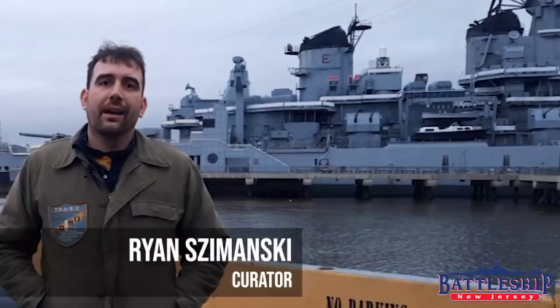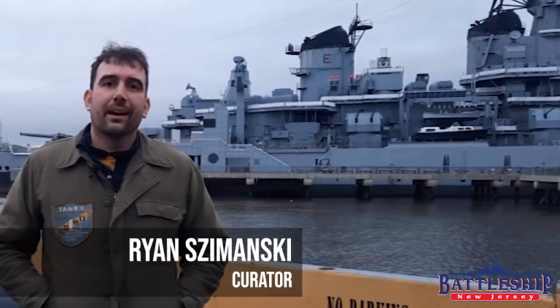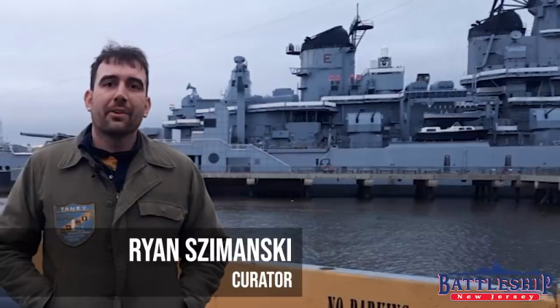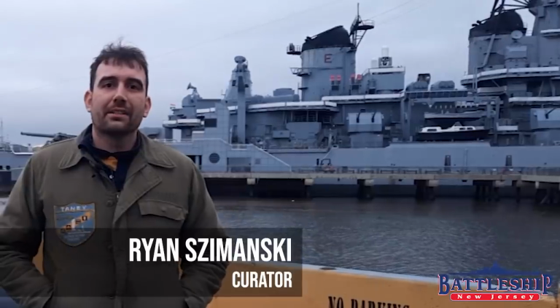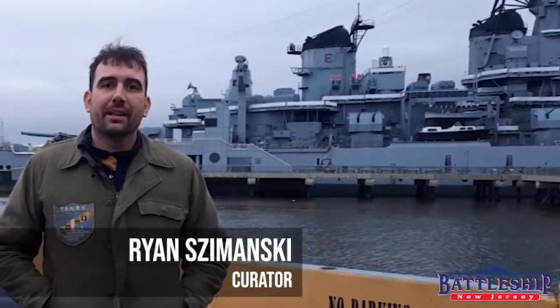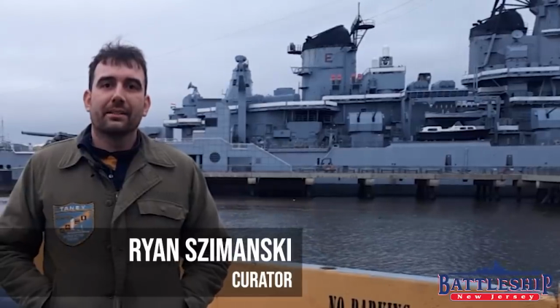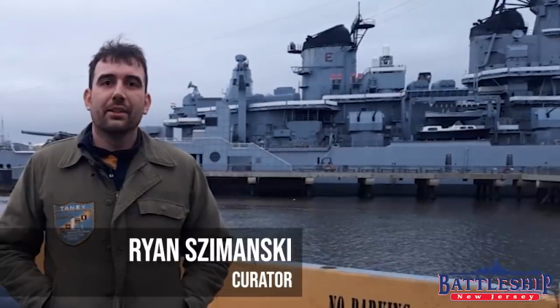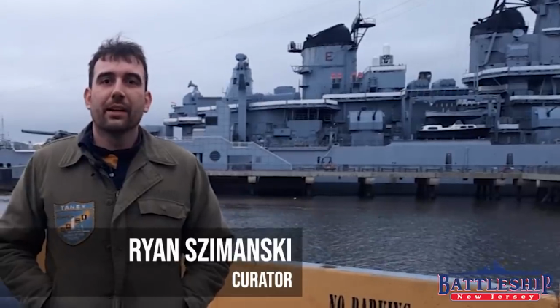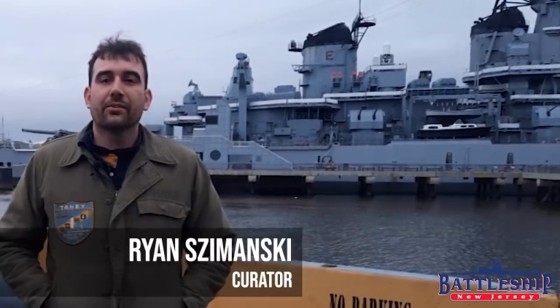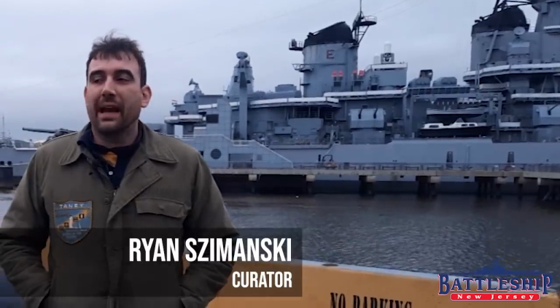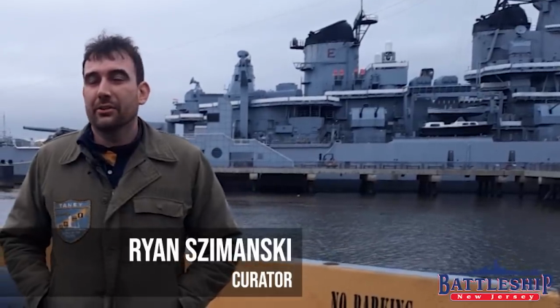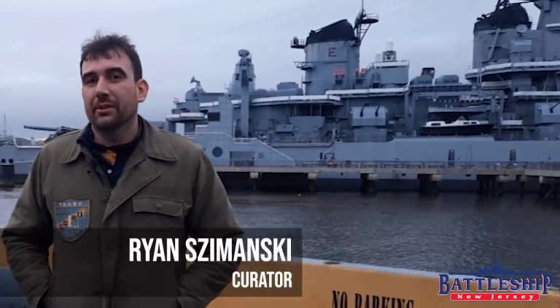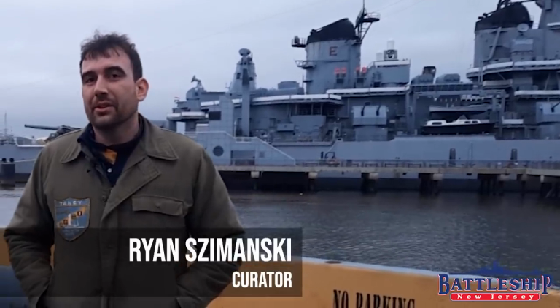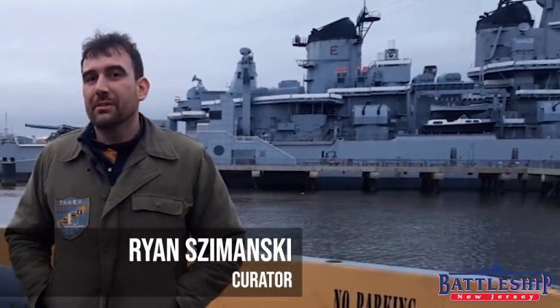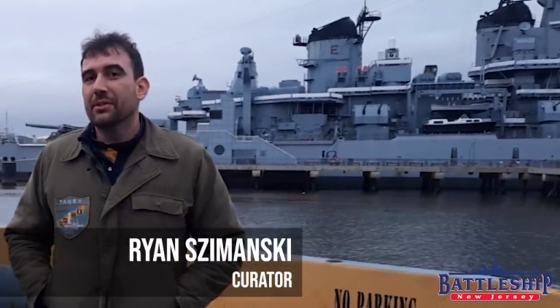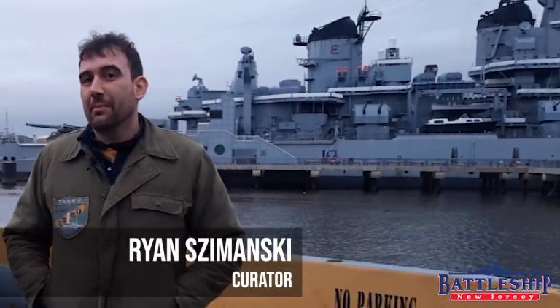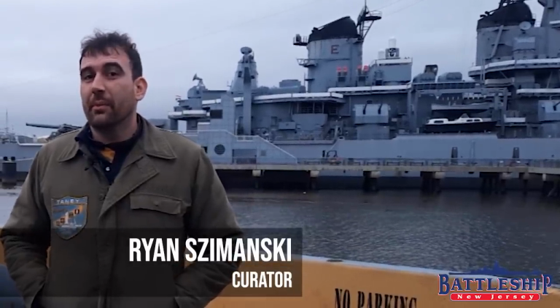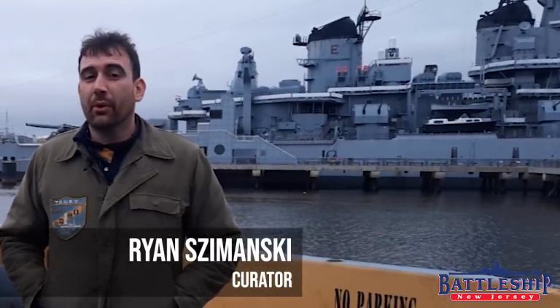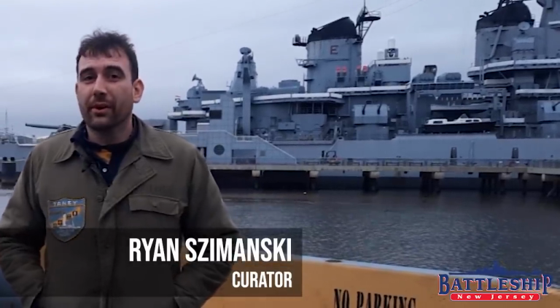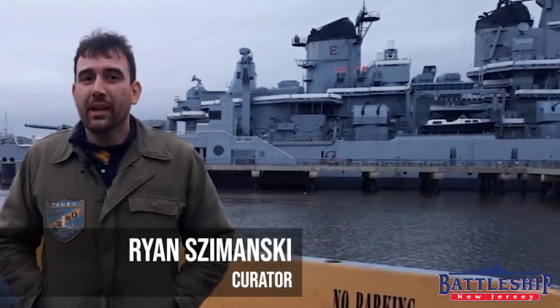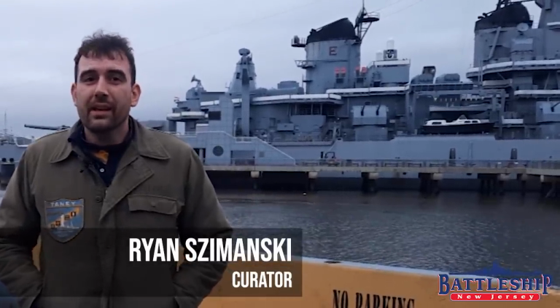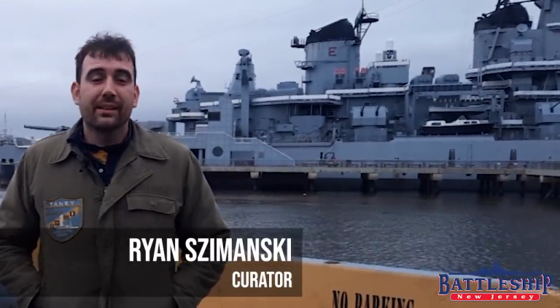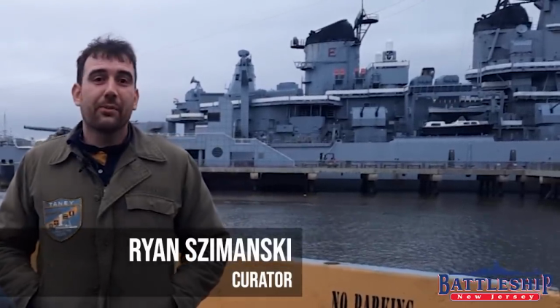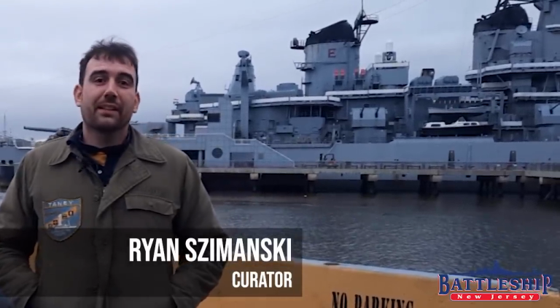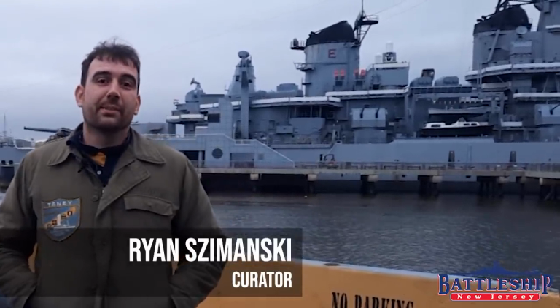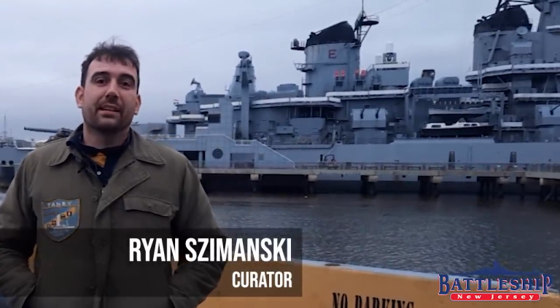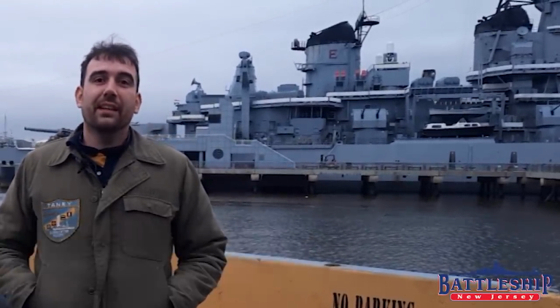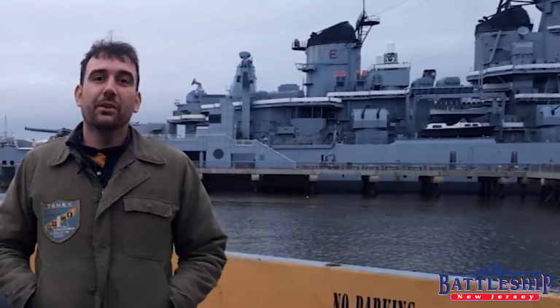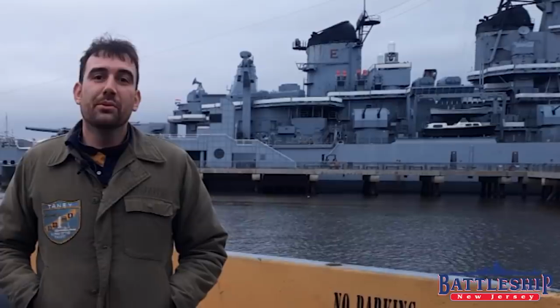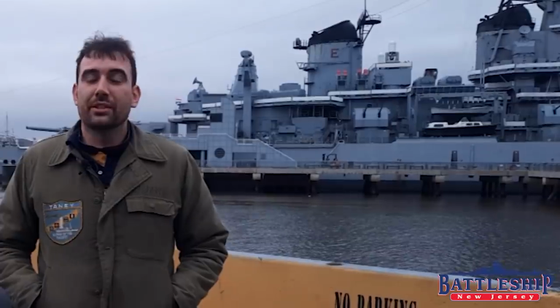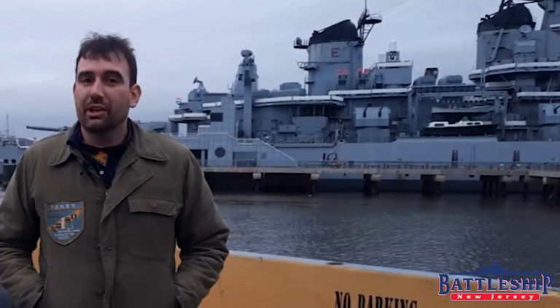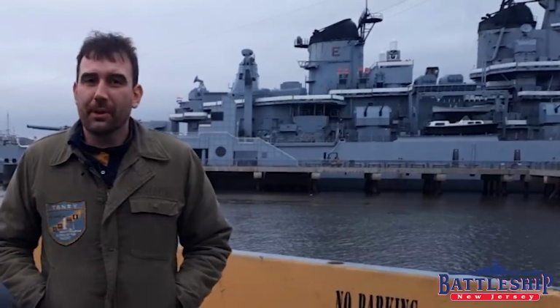Hi, I'm Ryan Szymanski, curator for Battleship New Jersey Museum and Memorial. Today we've got some exciting news to share.